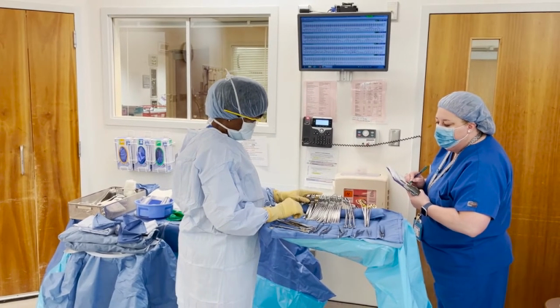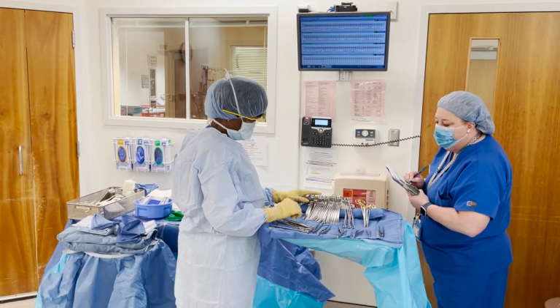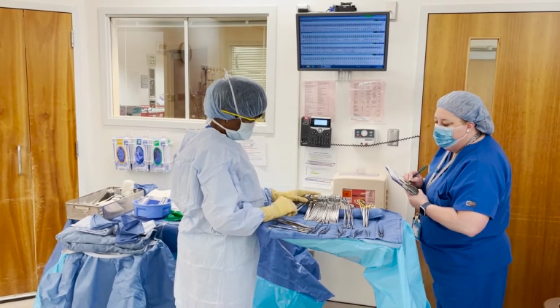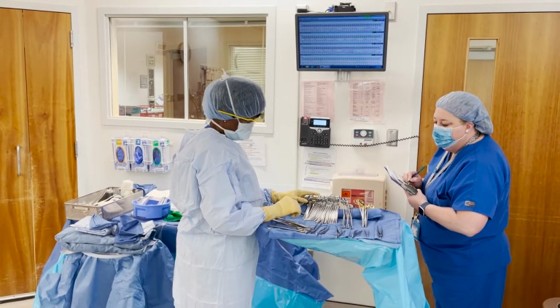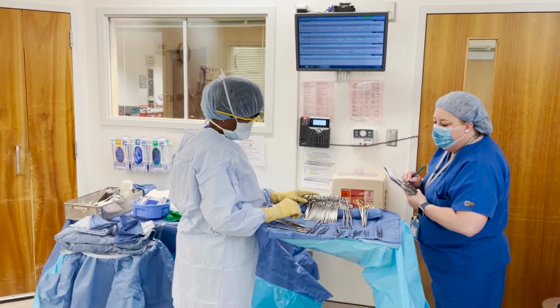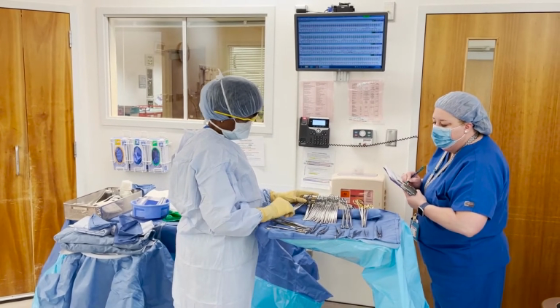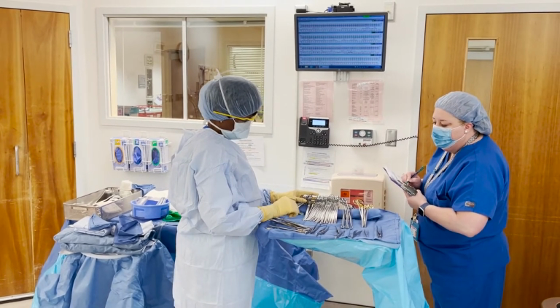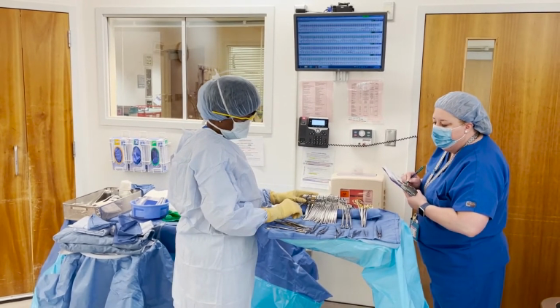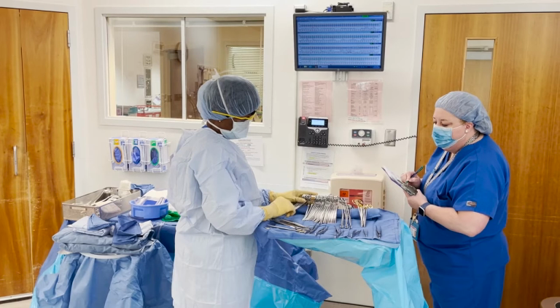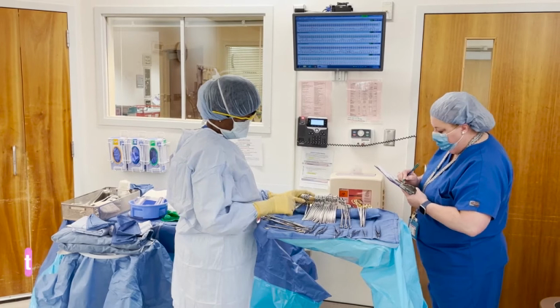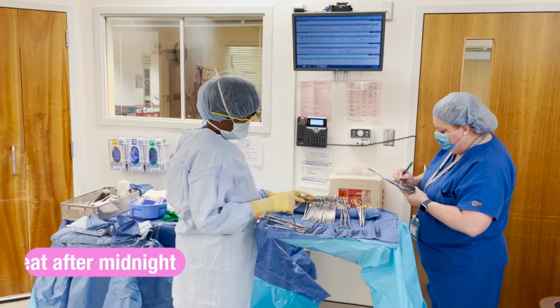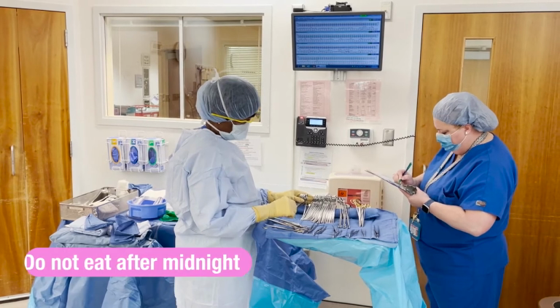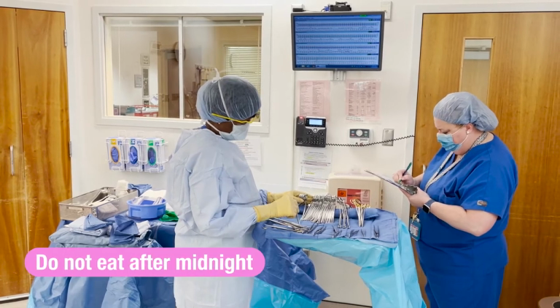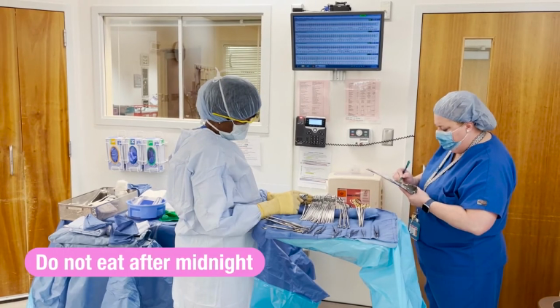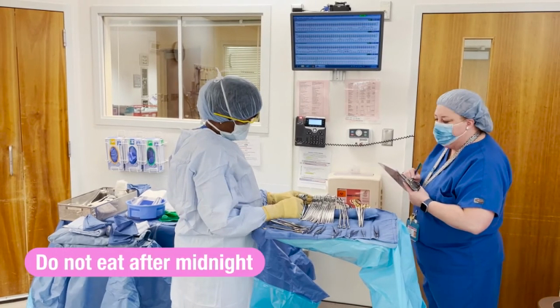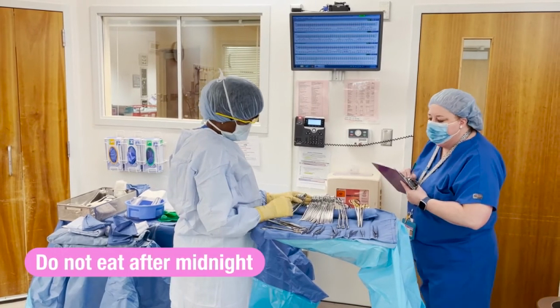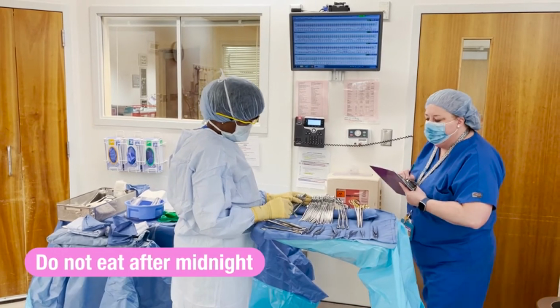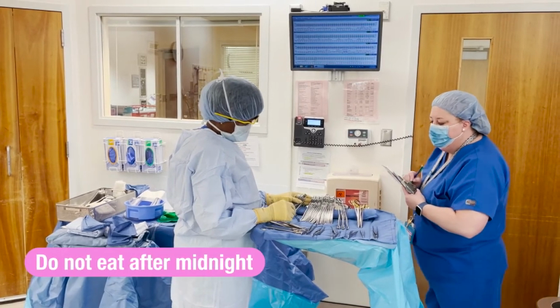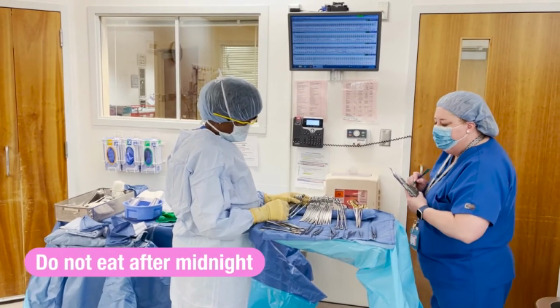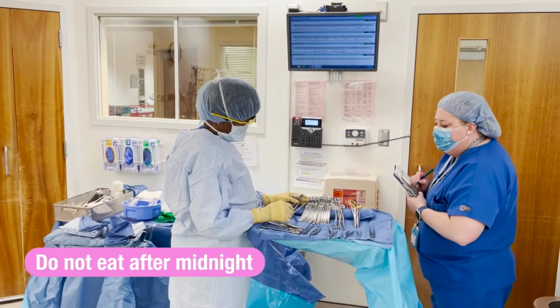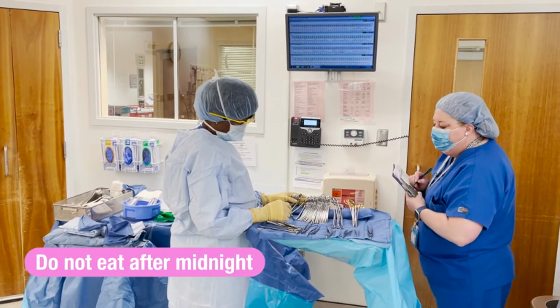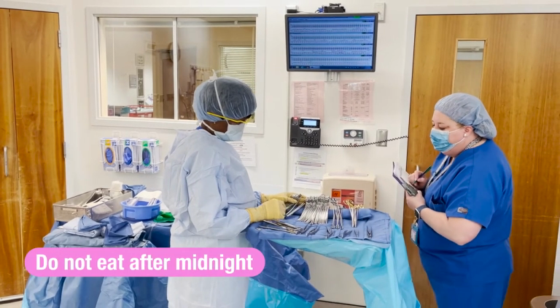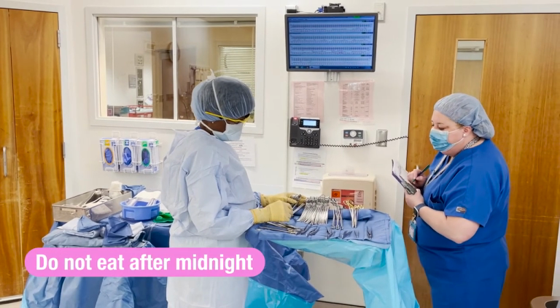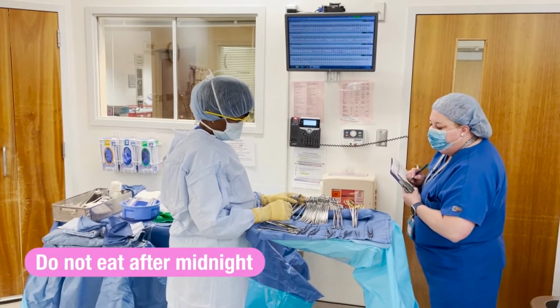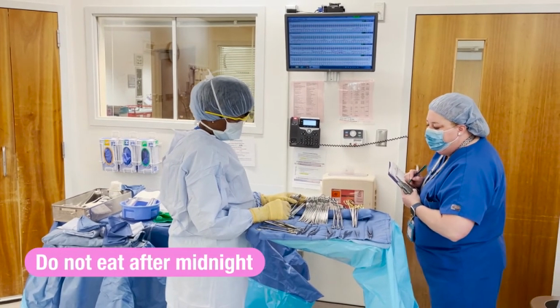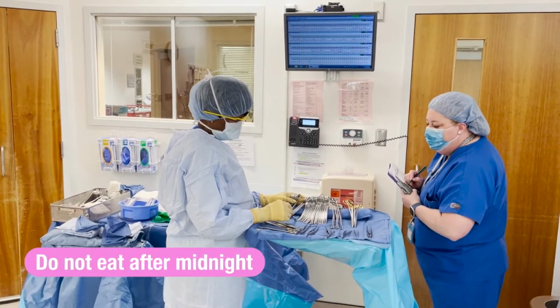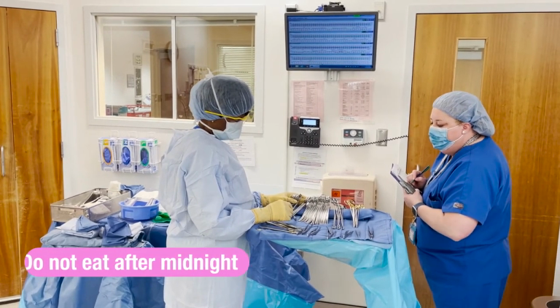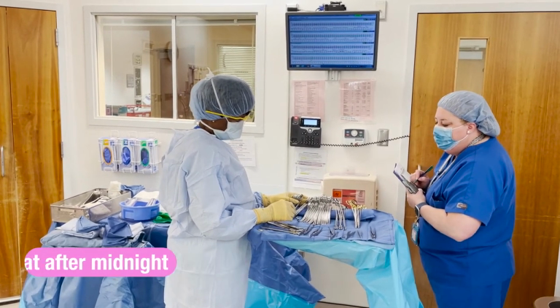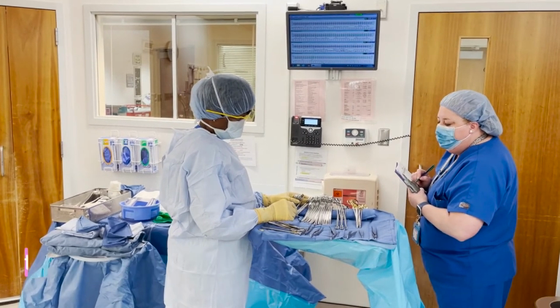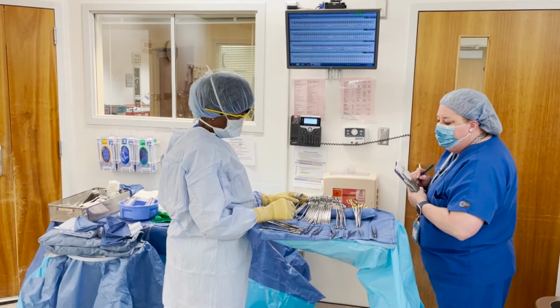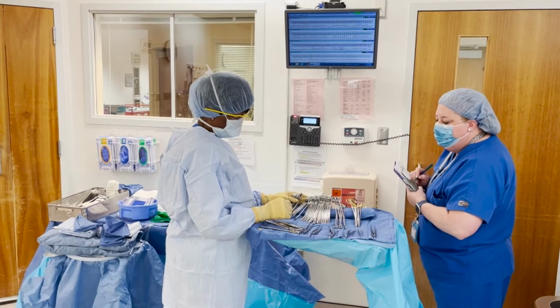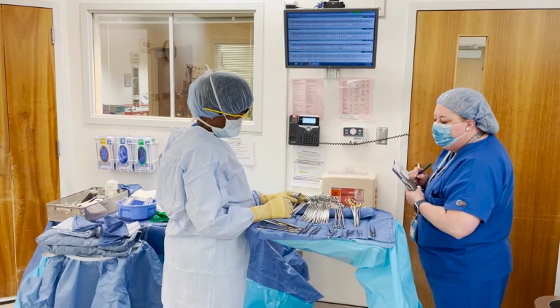We also want to make sure that you do not eat anything after midnight the night before, to make sure there's no risk of aspiration or vomiting during the surgery.